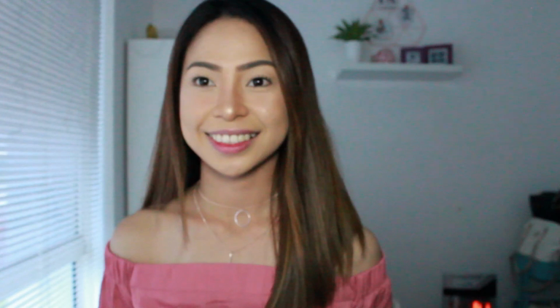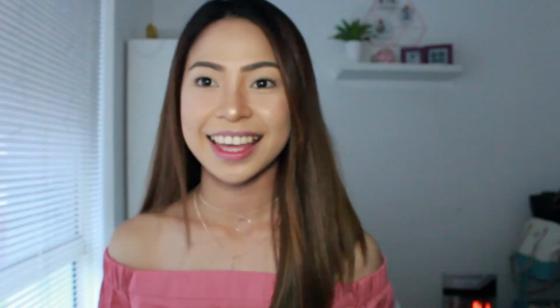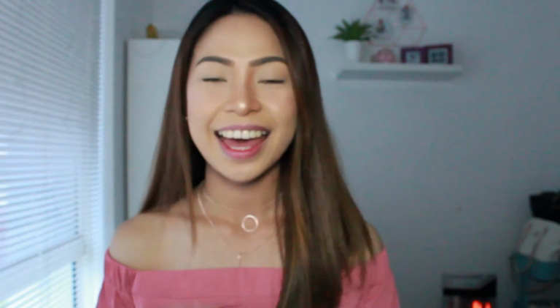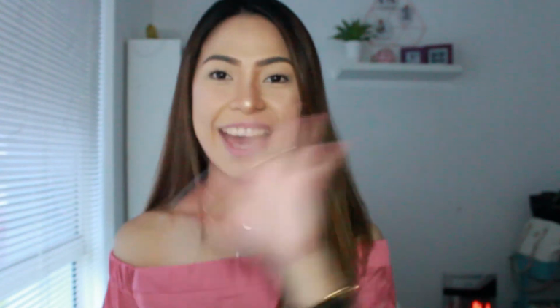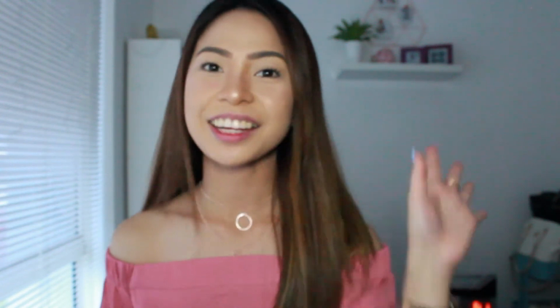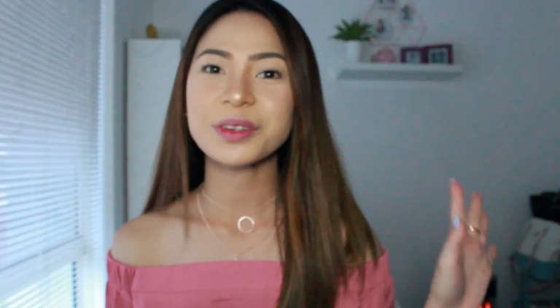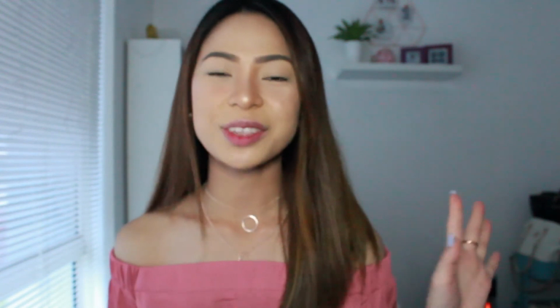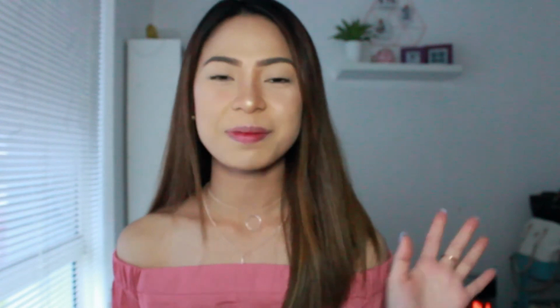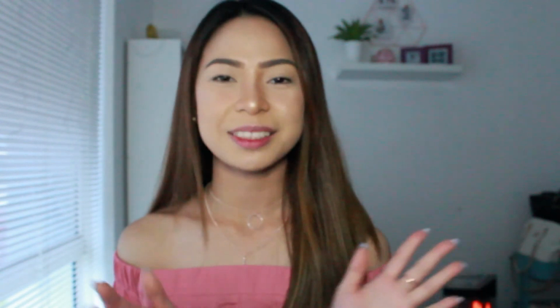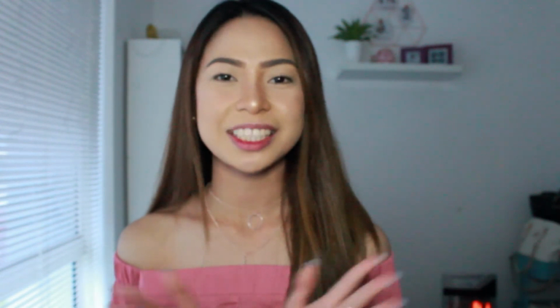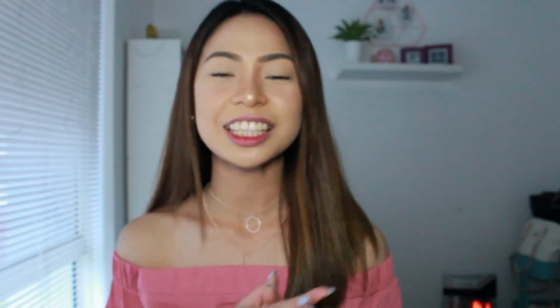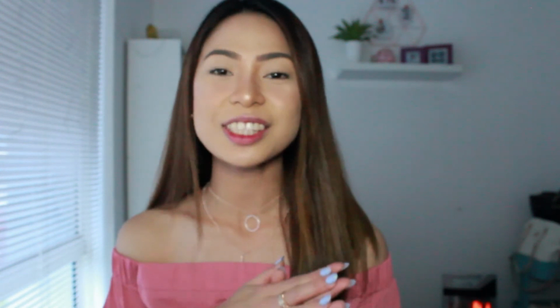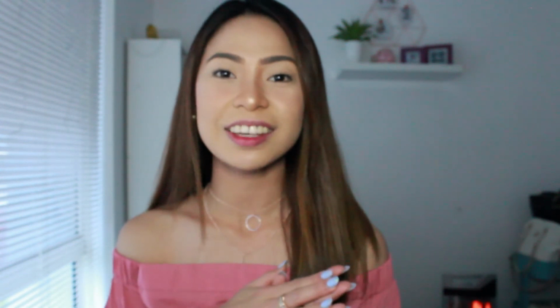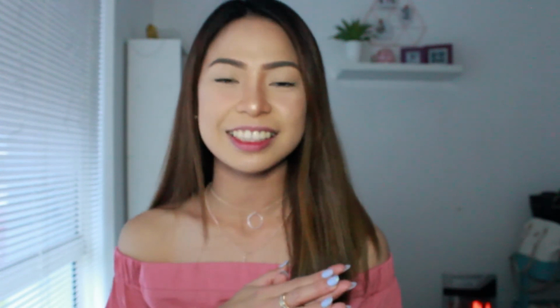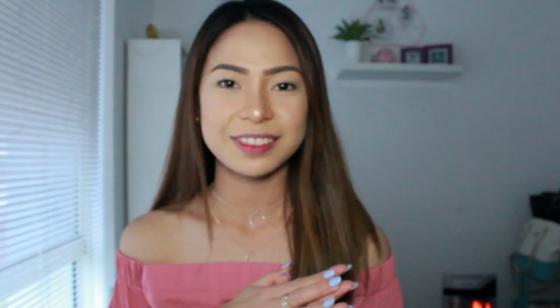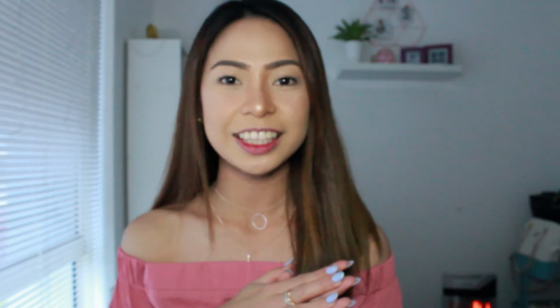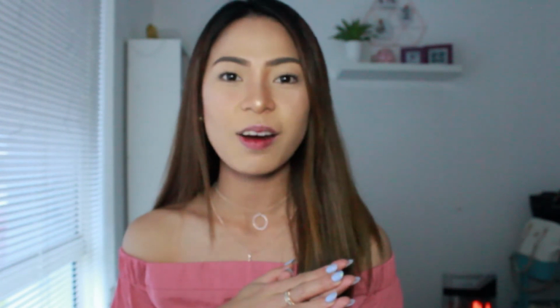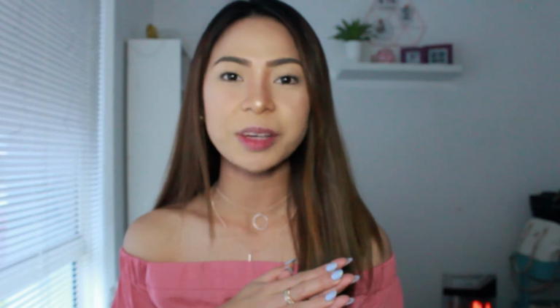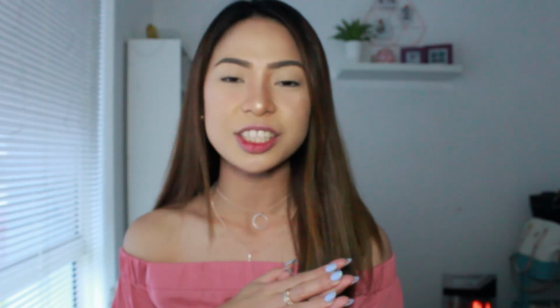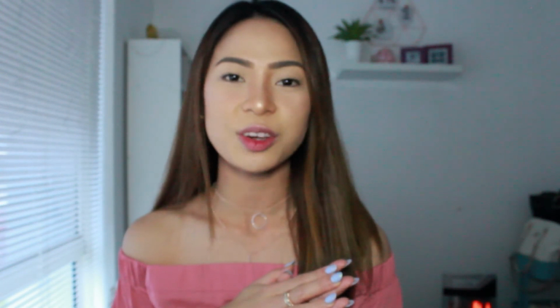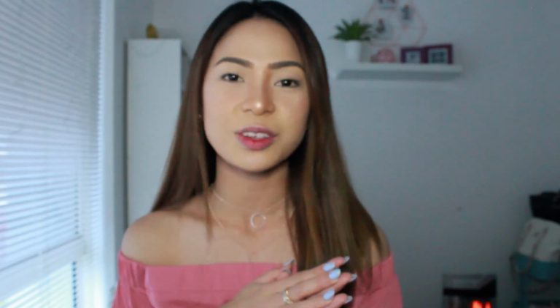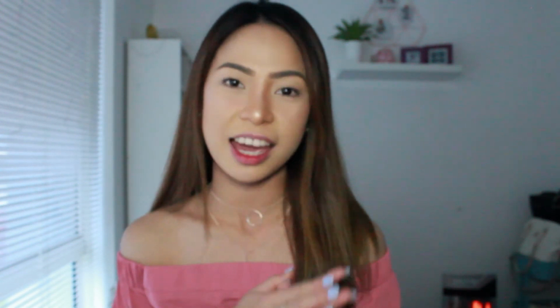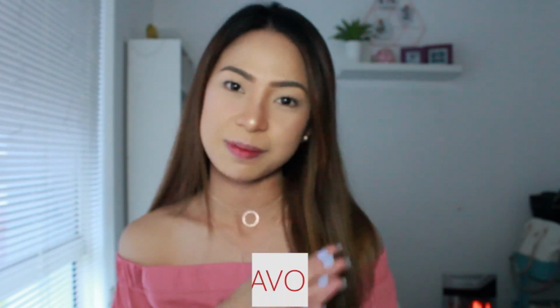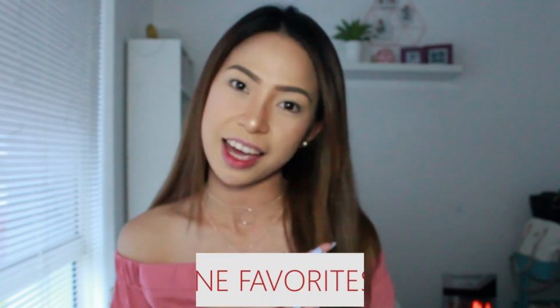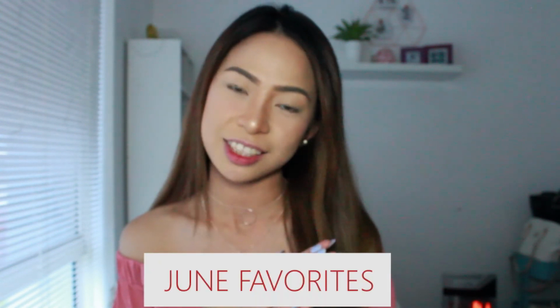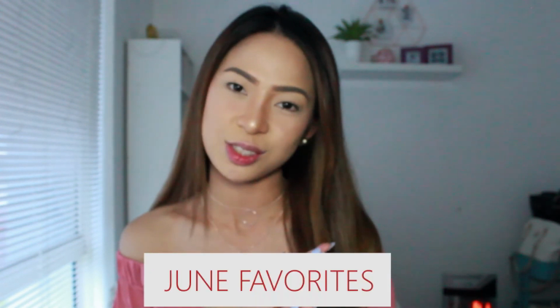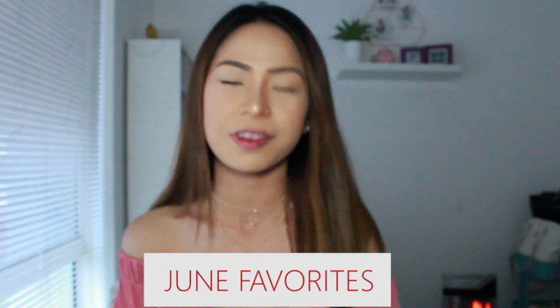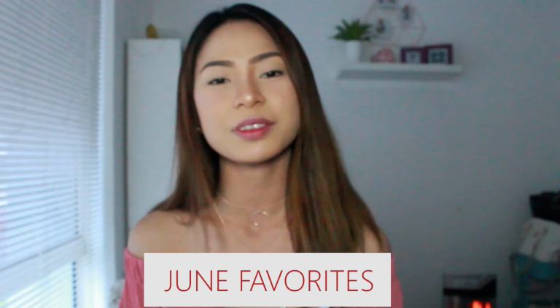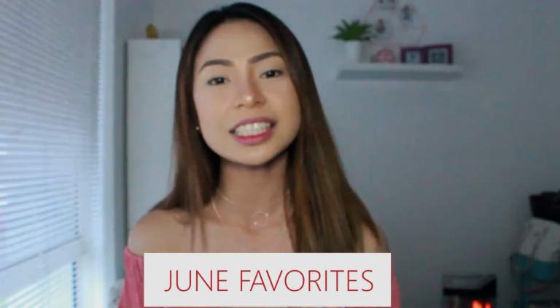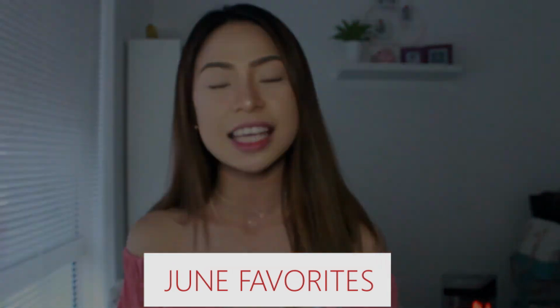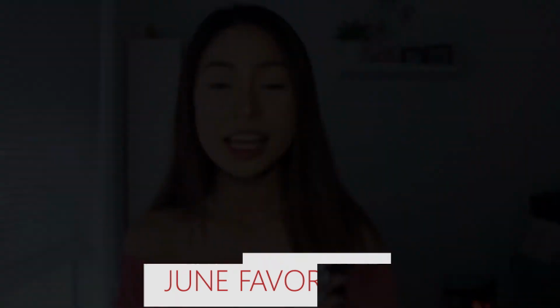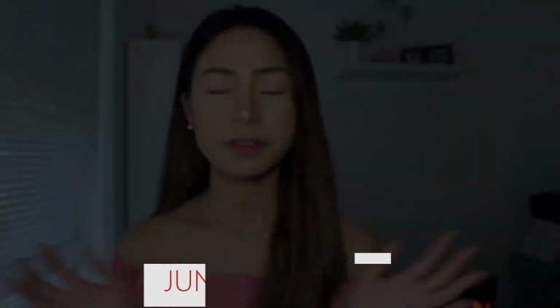Hi everyone, welcome back to my channel! In today's video I'm going to show you guys my June favorites.